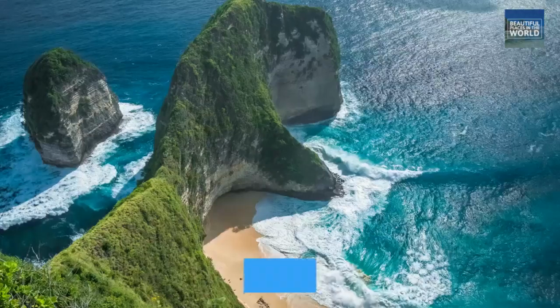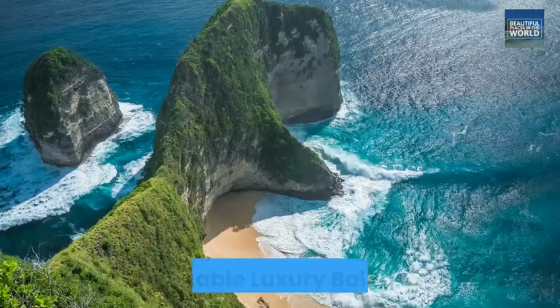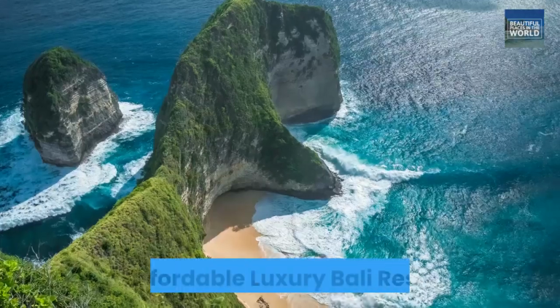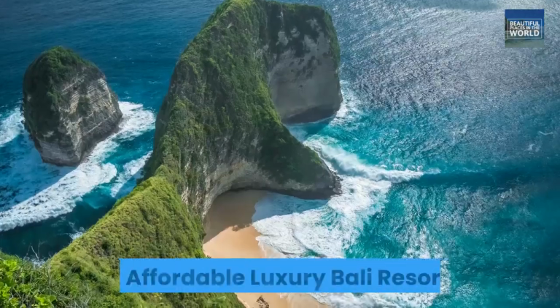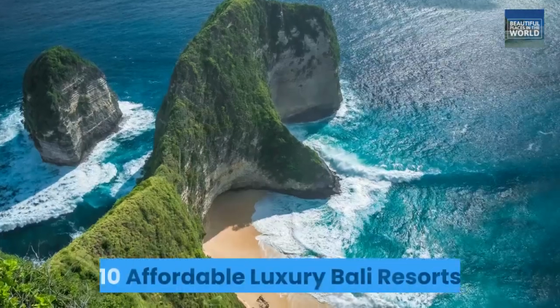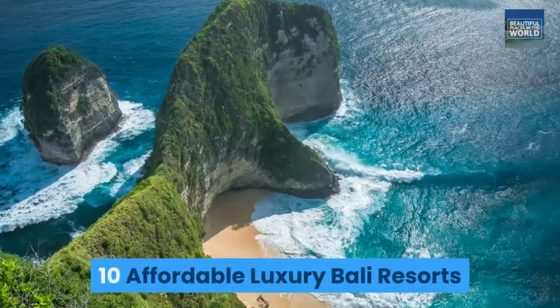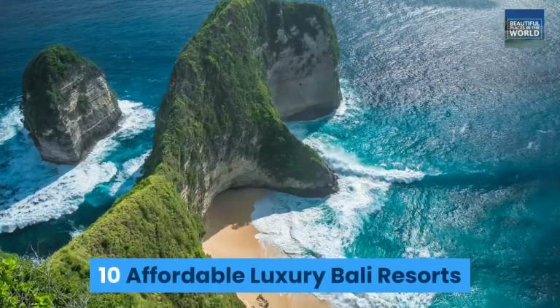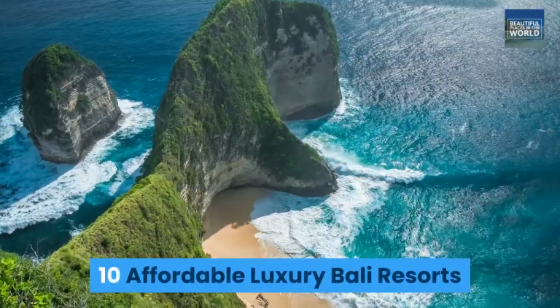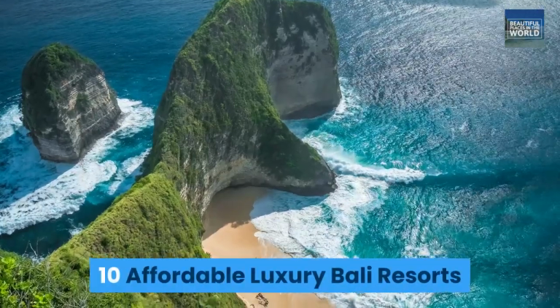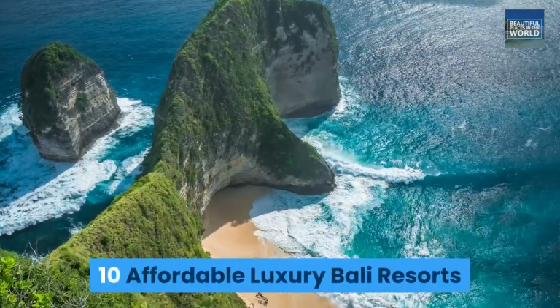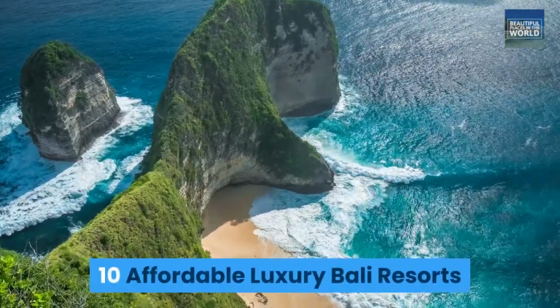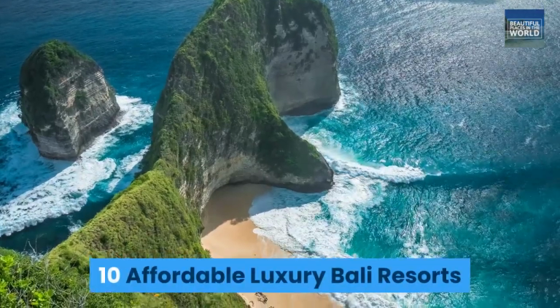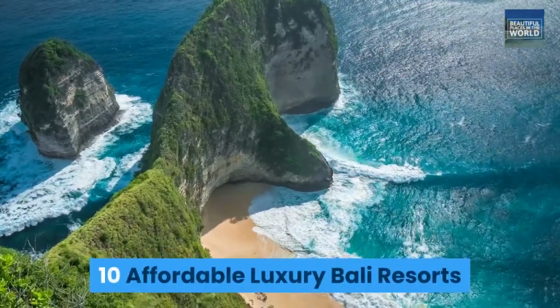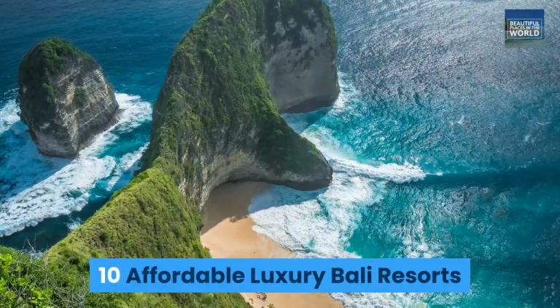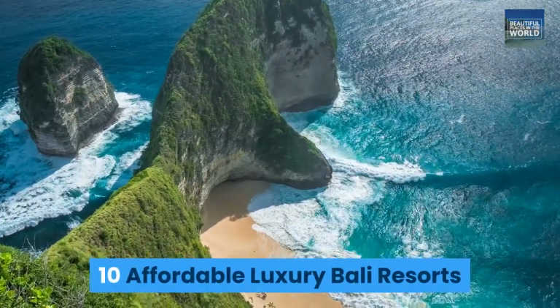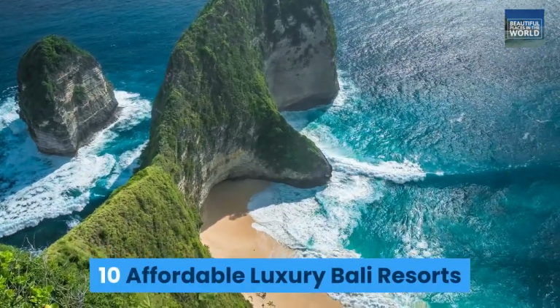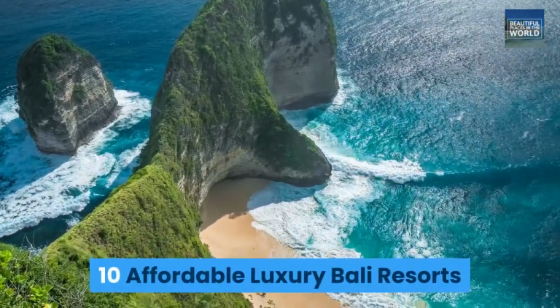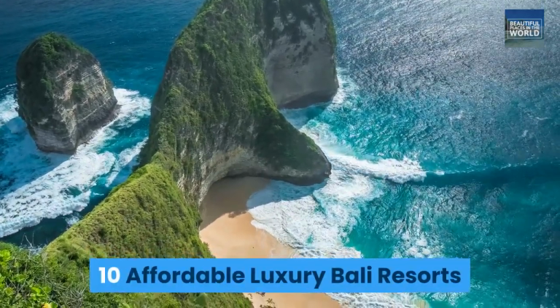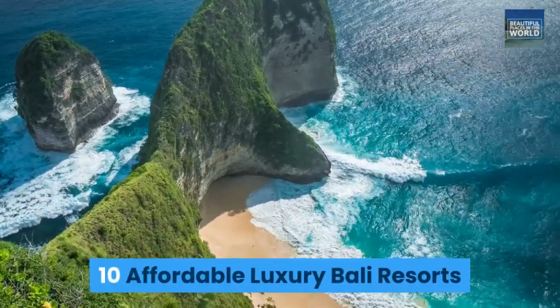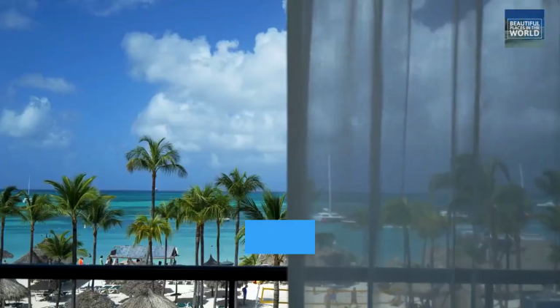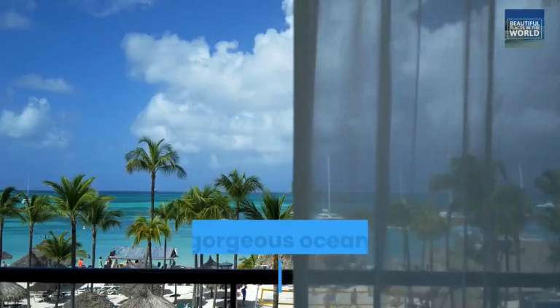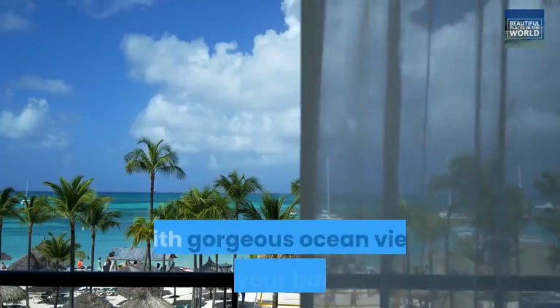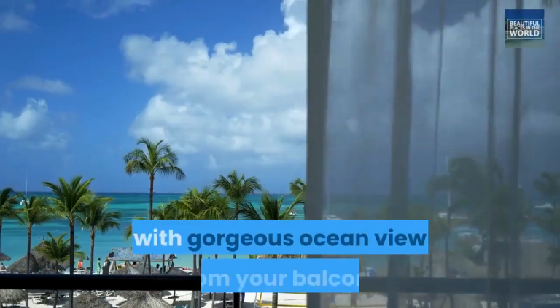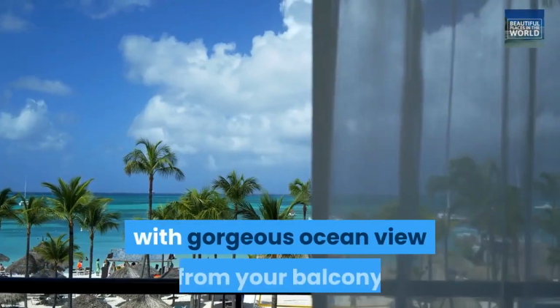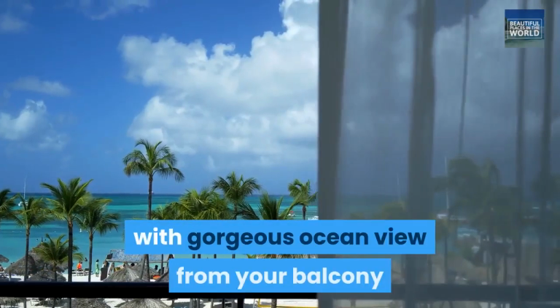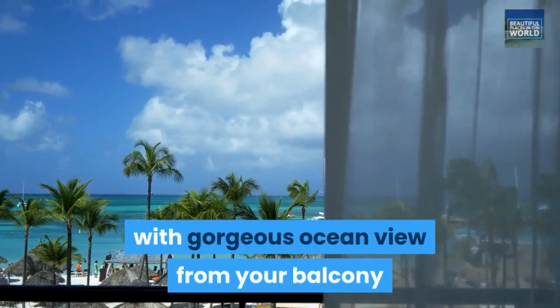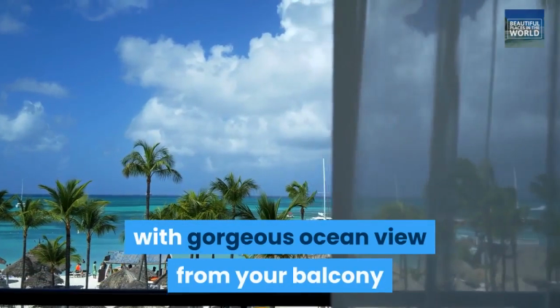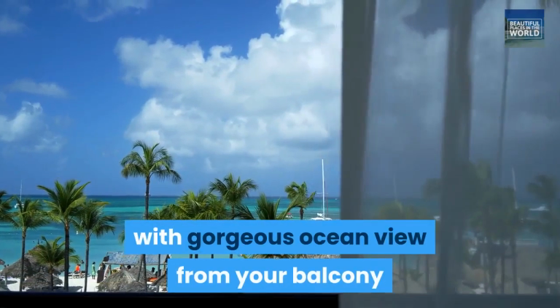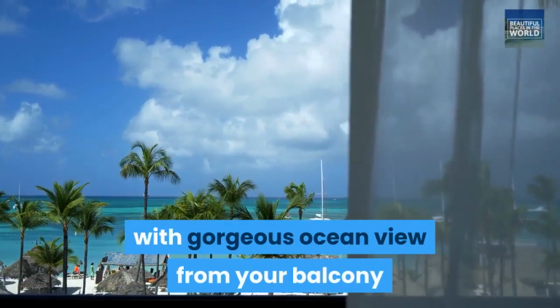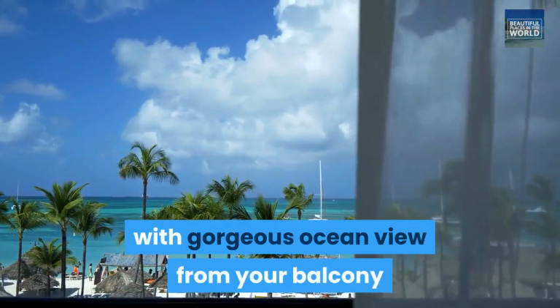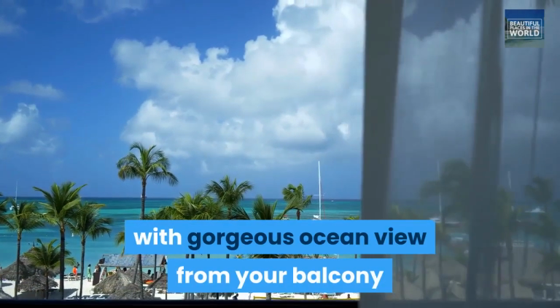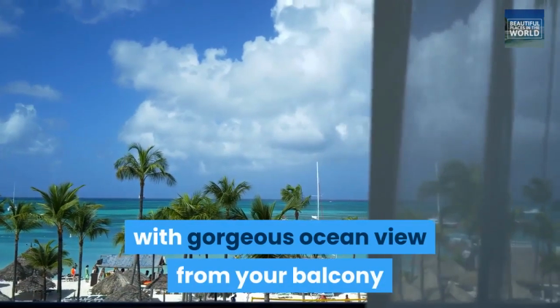10 Affordable Luxury Bali Resorts with gorgeous ocean views from your balcony.